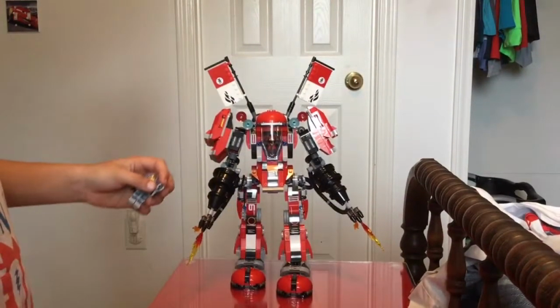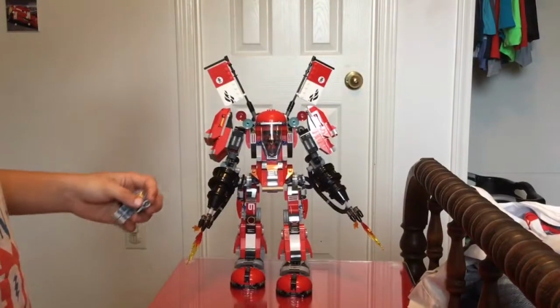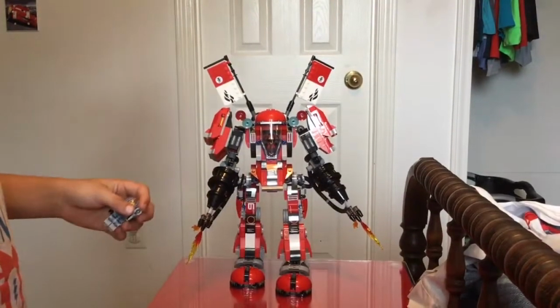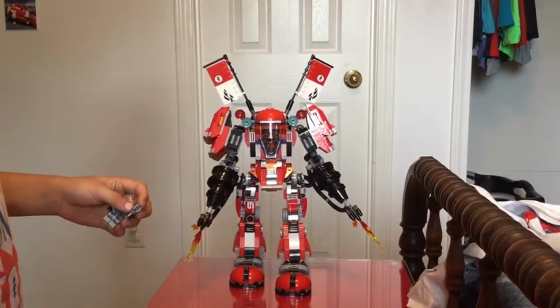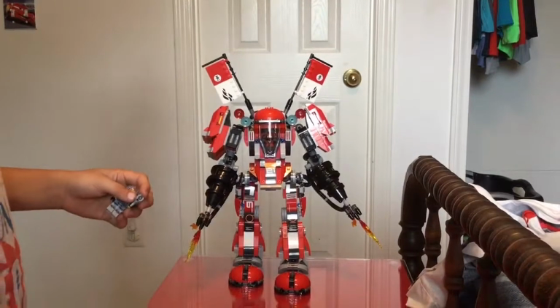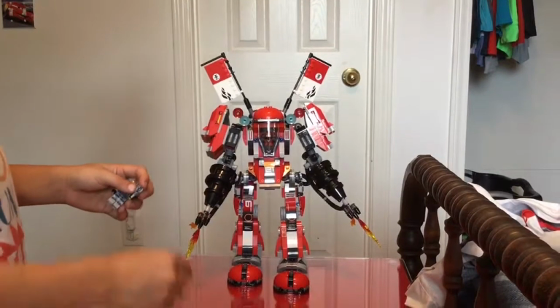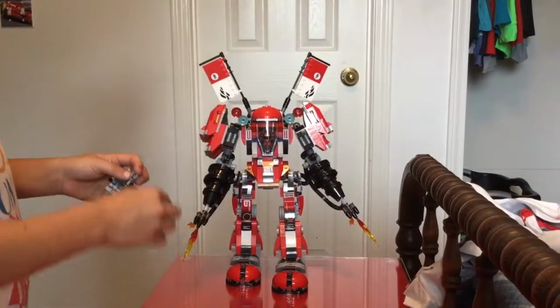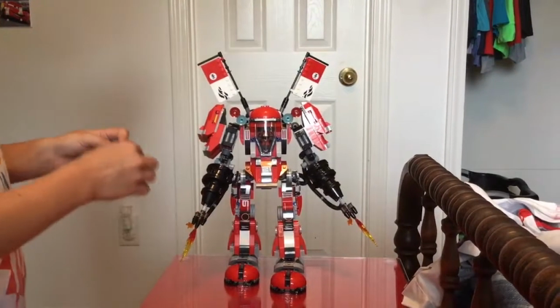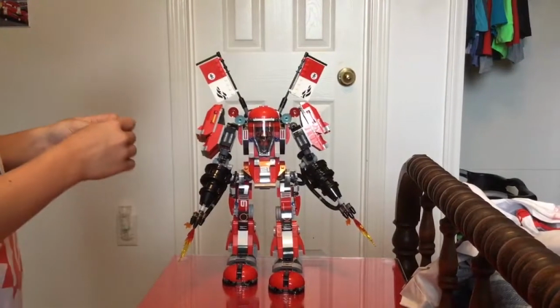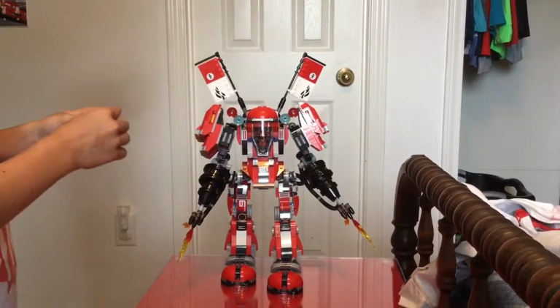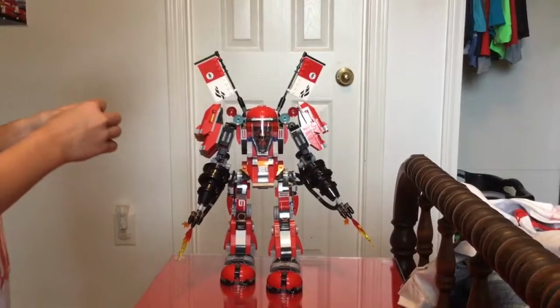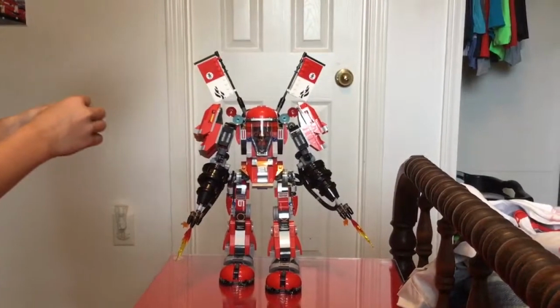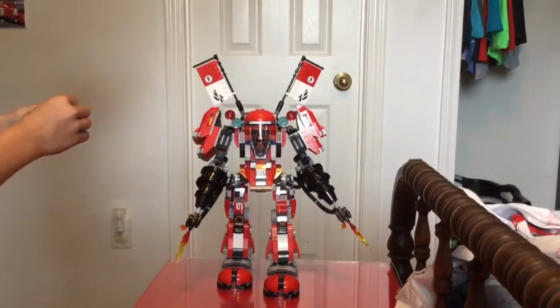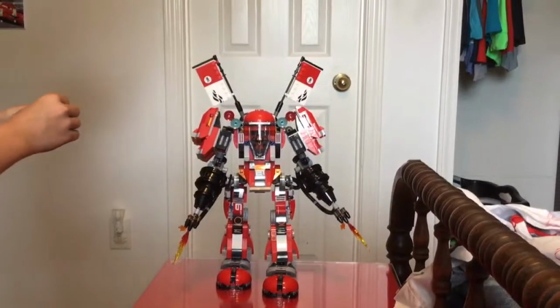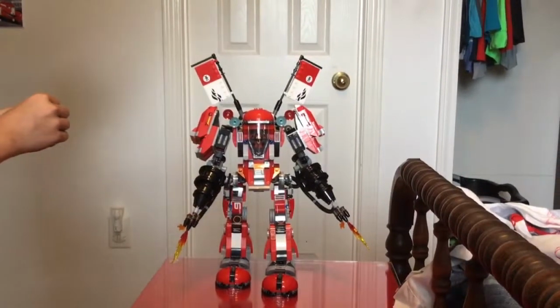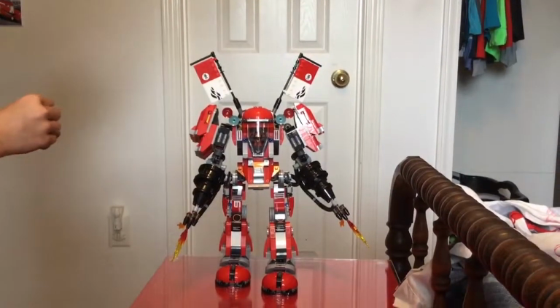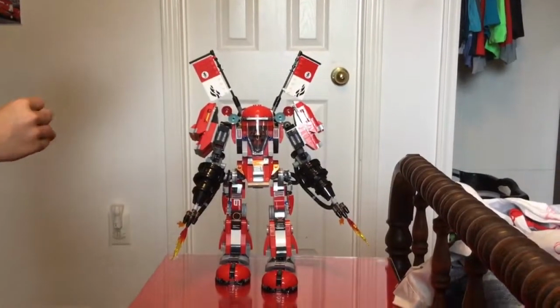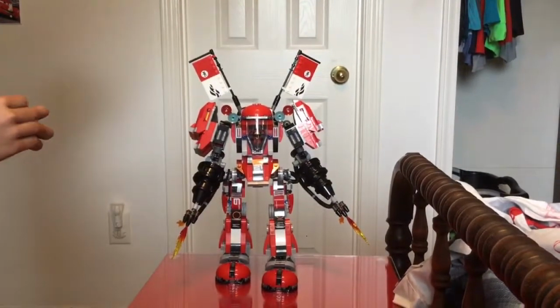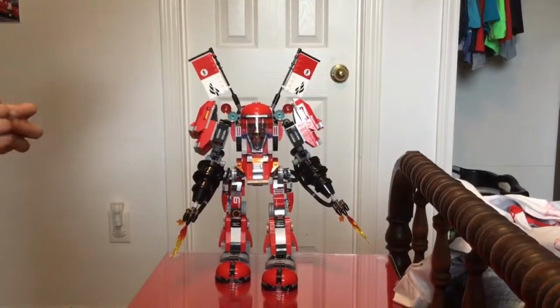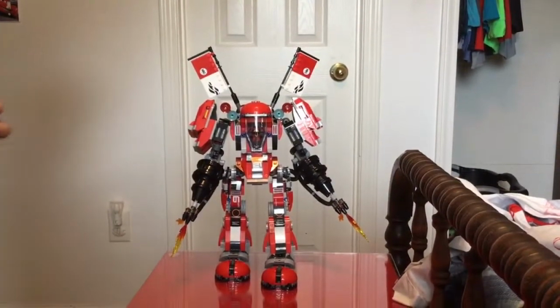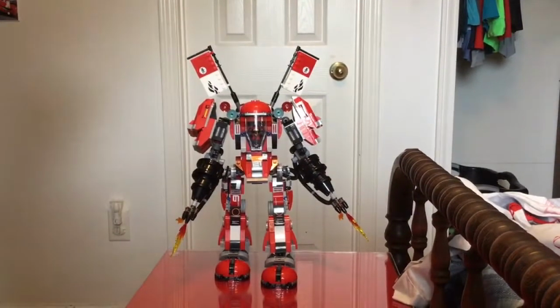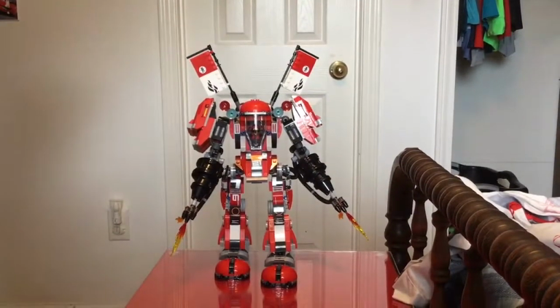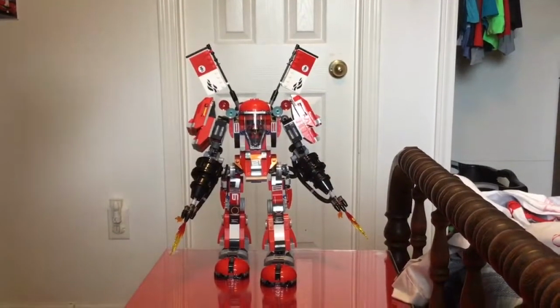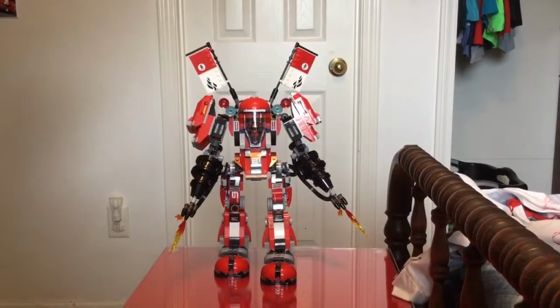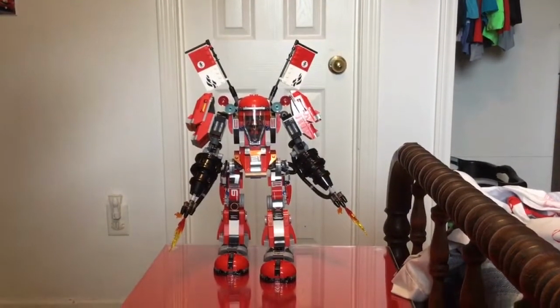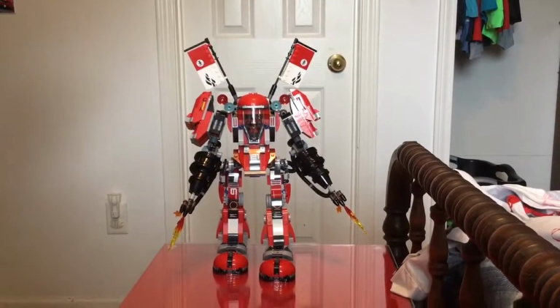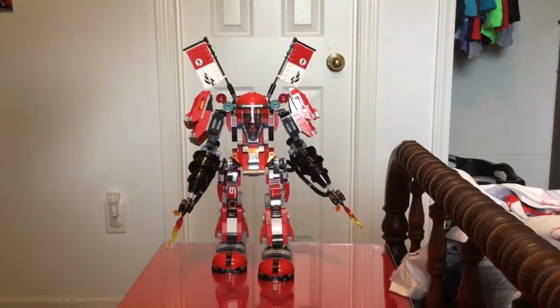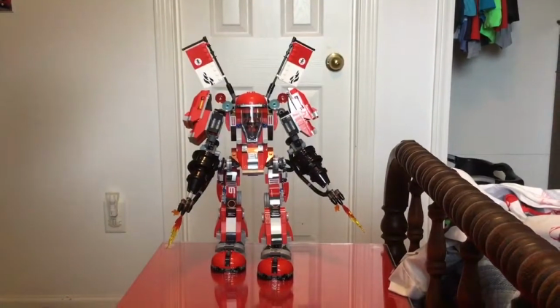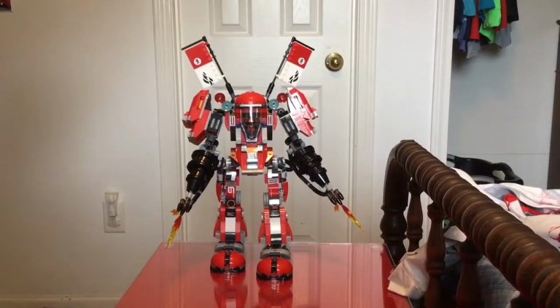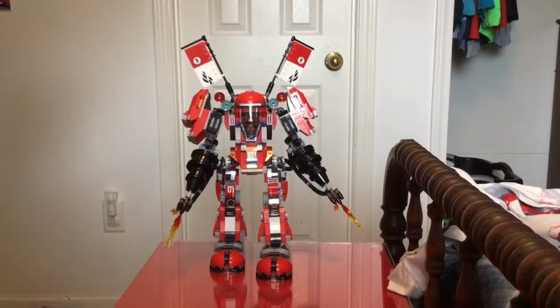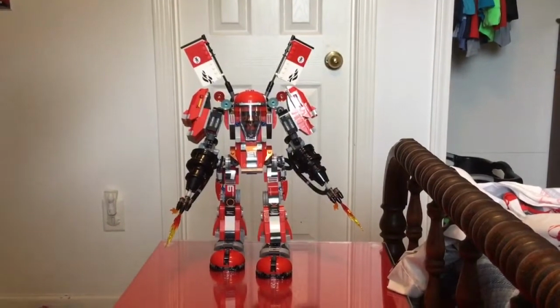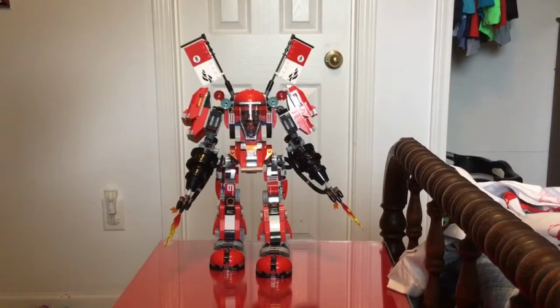And thank you for watching. This is the Fire Mech, and I'll see you next time.